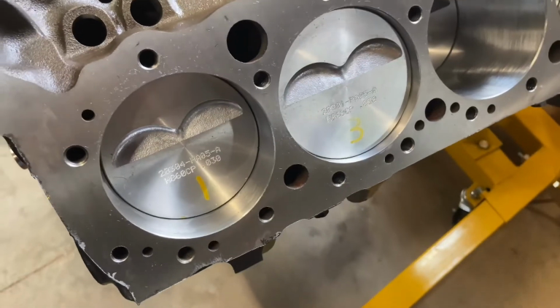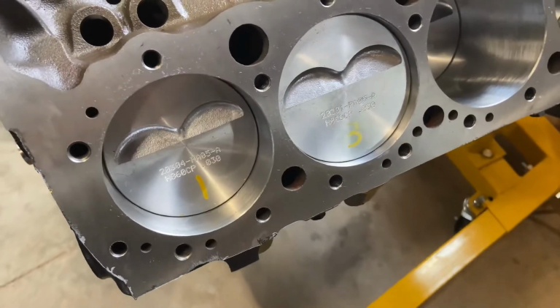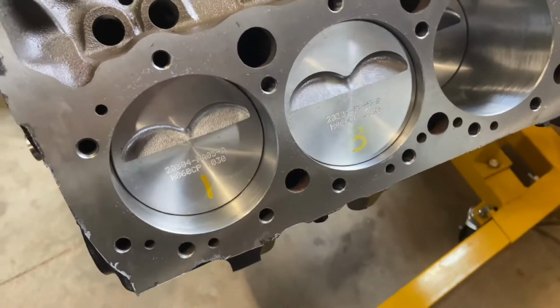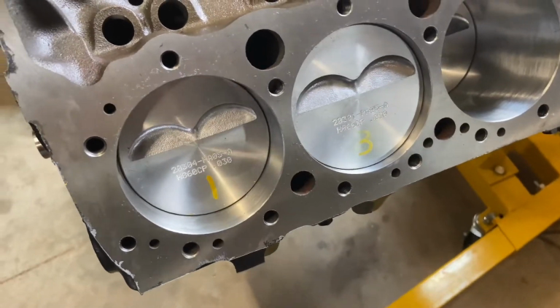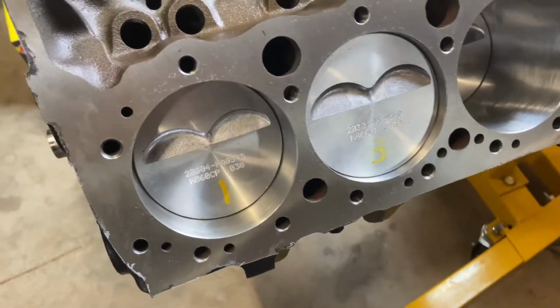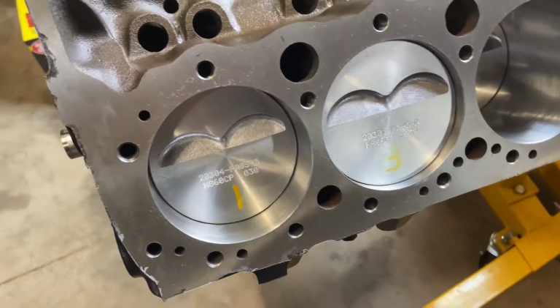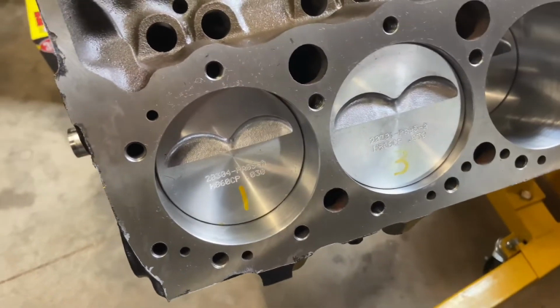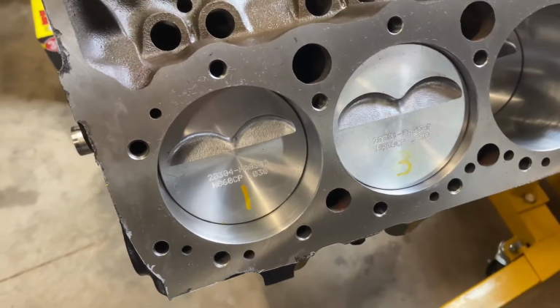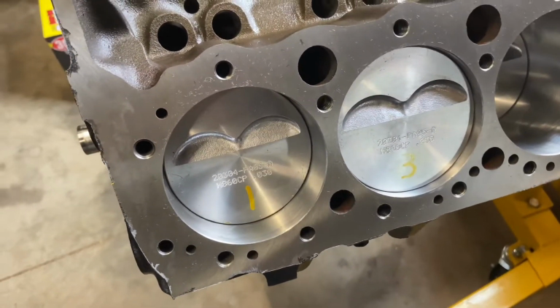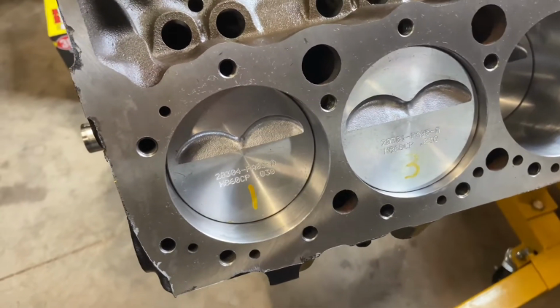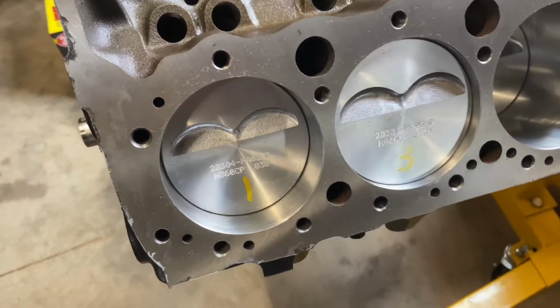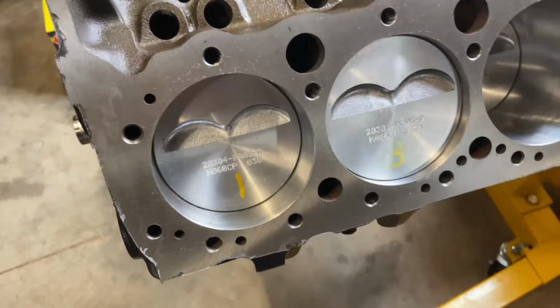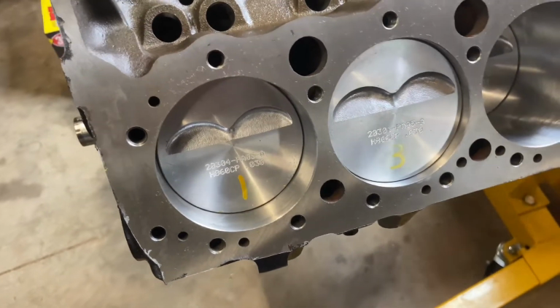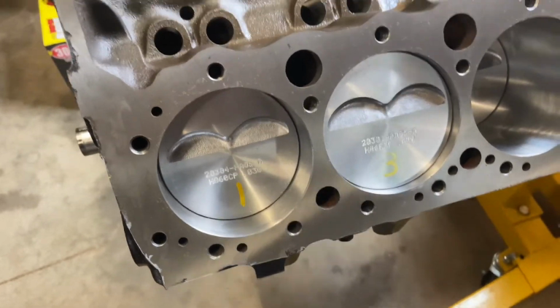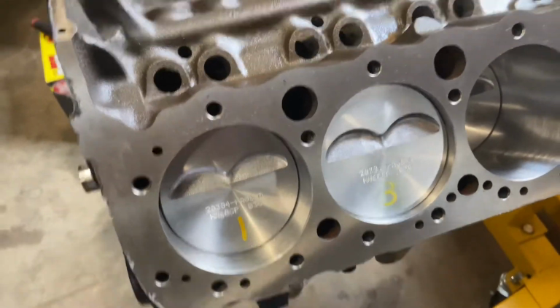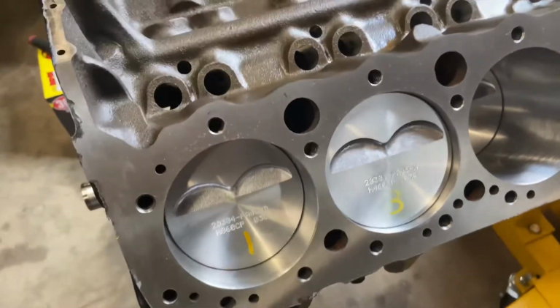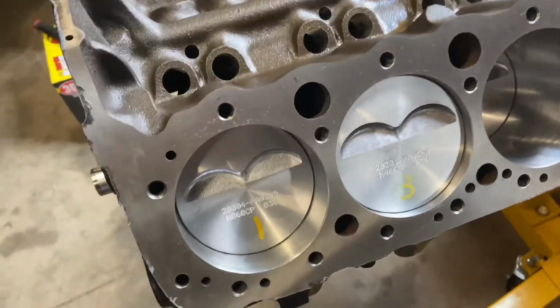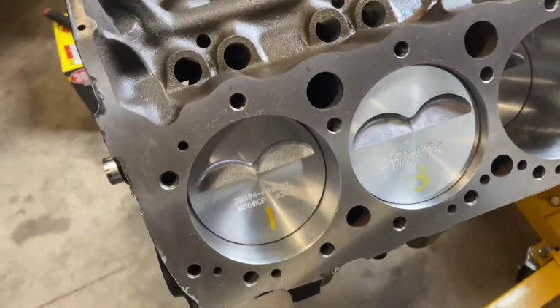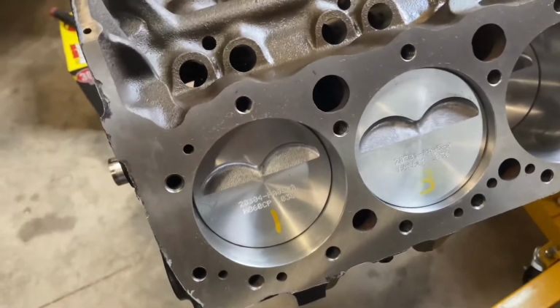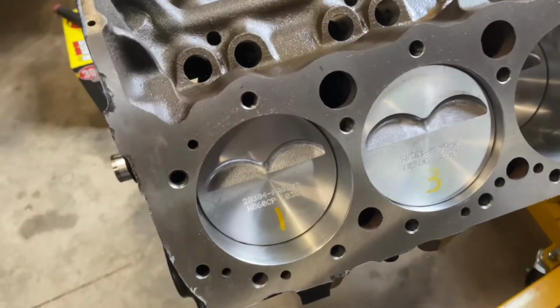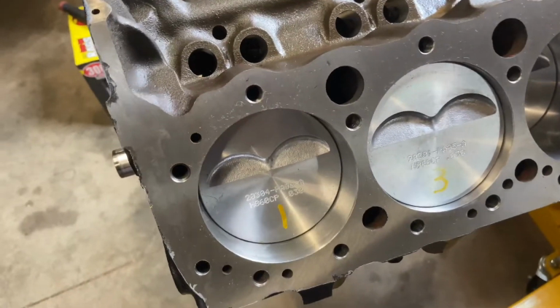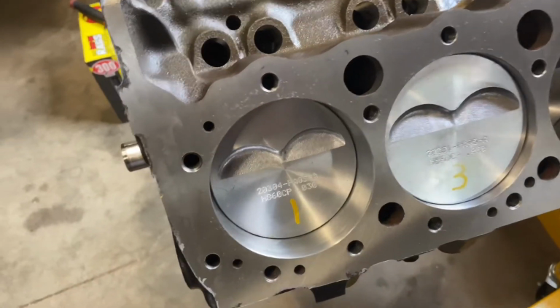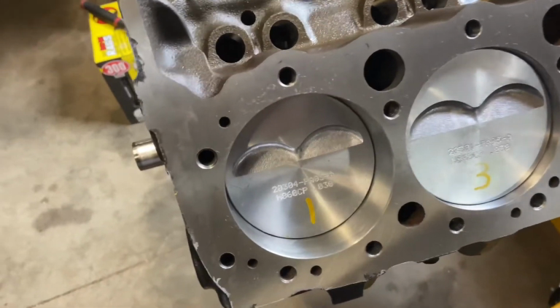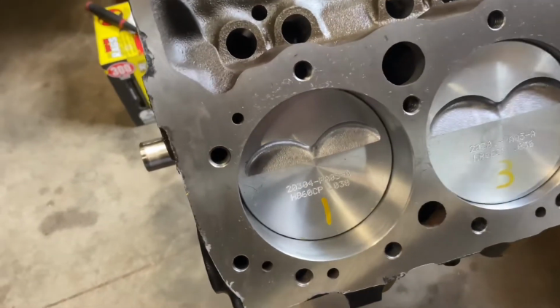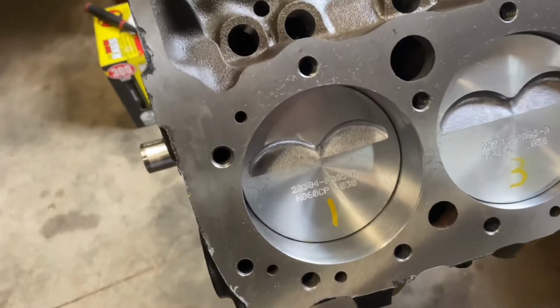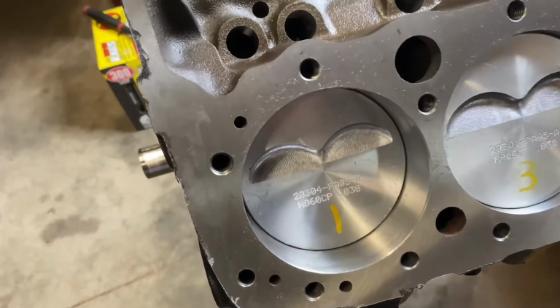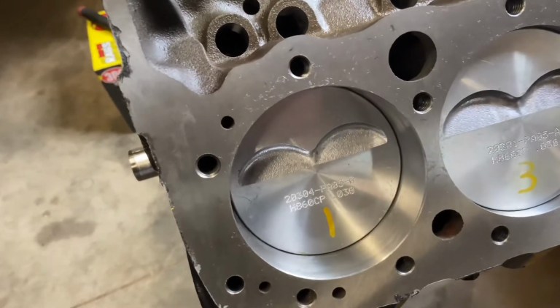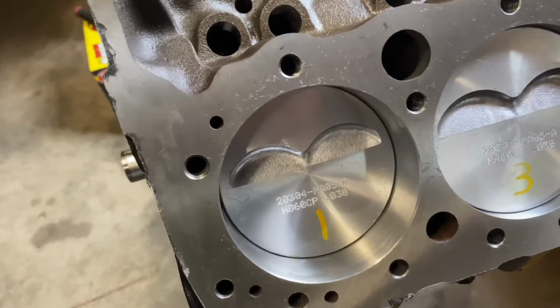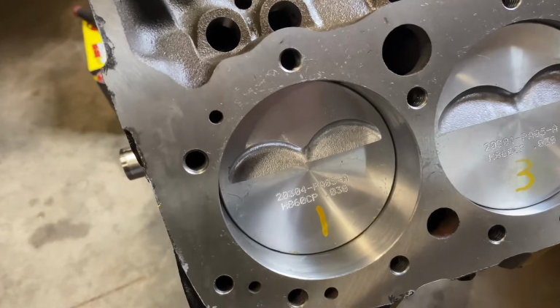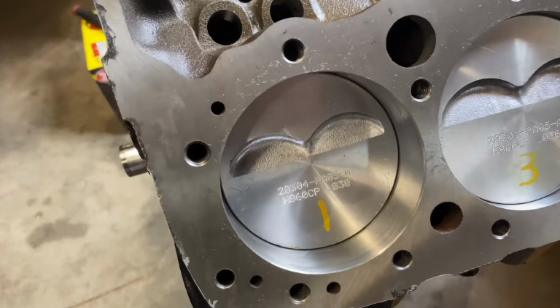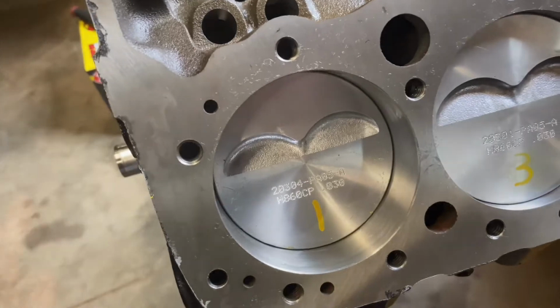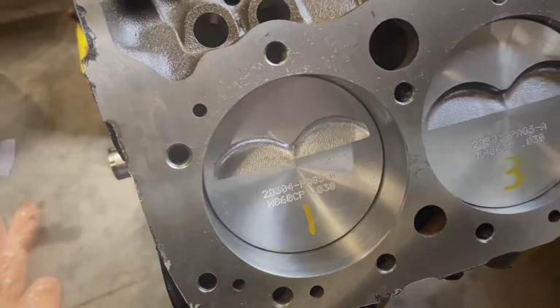So after you get all your pistons installed, now it's time to check for piston-to-deck clearance.